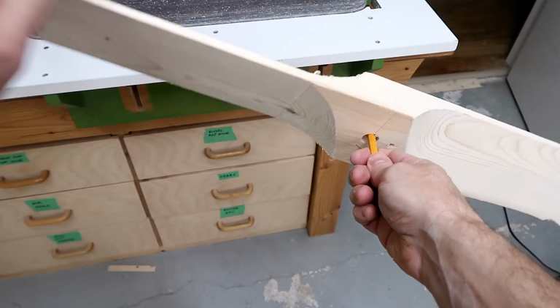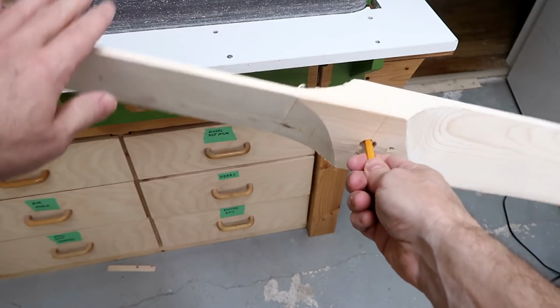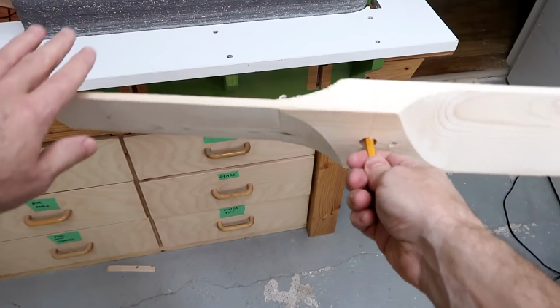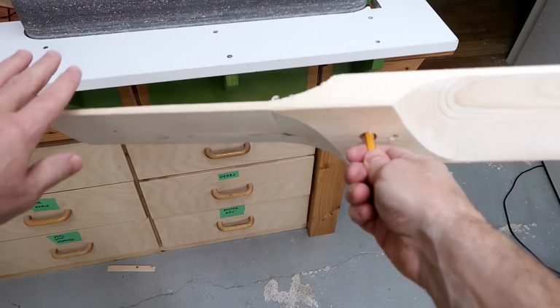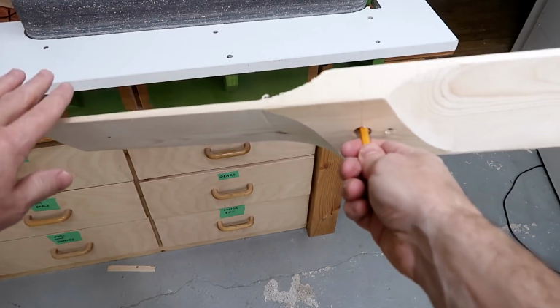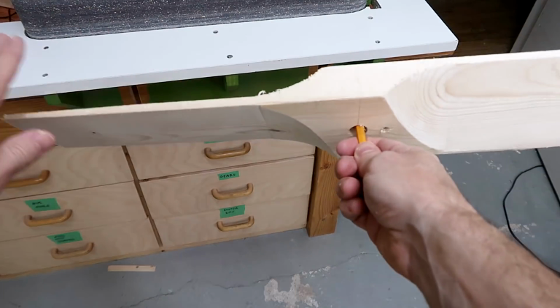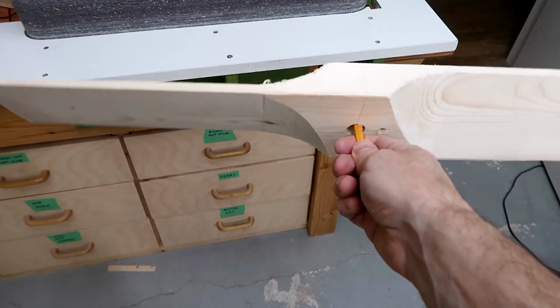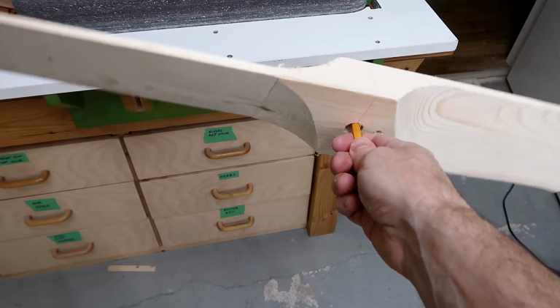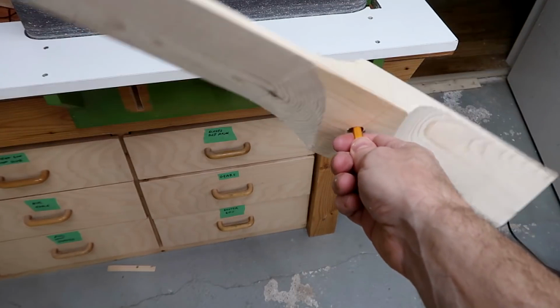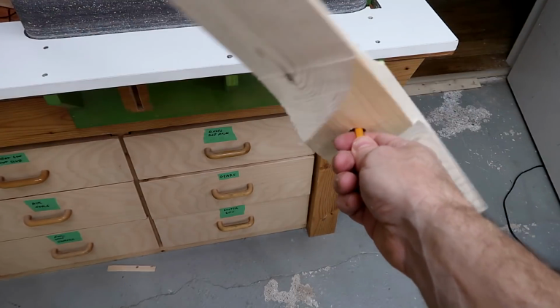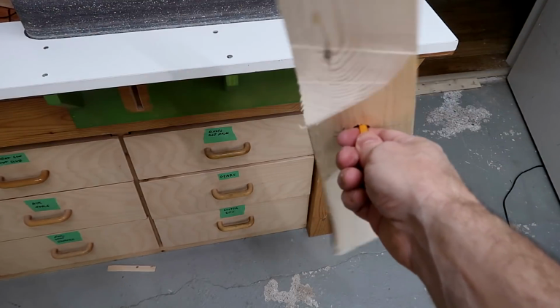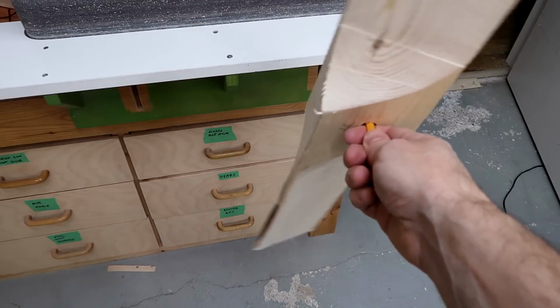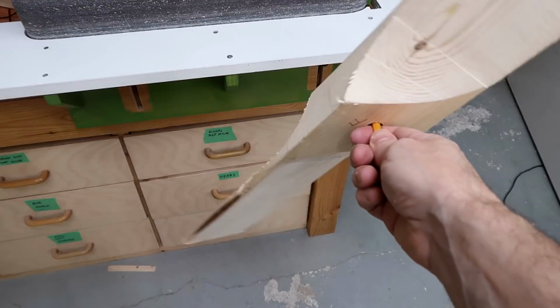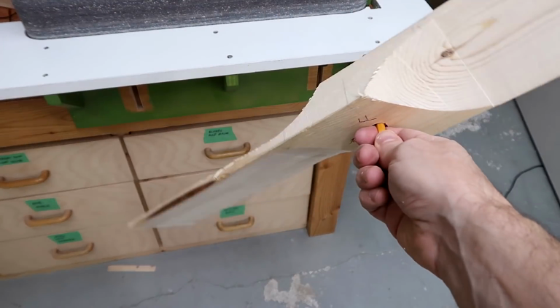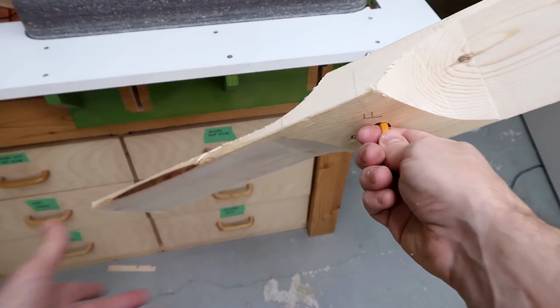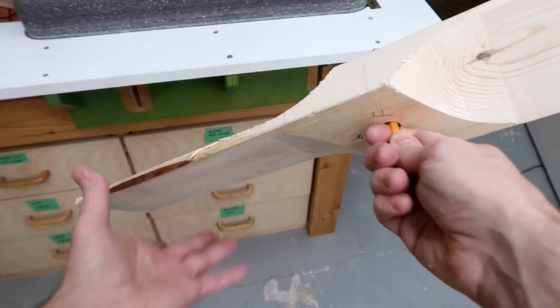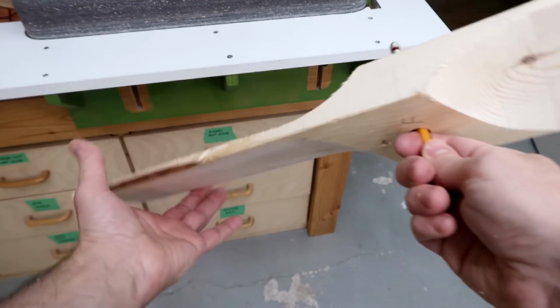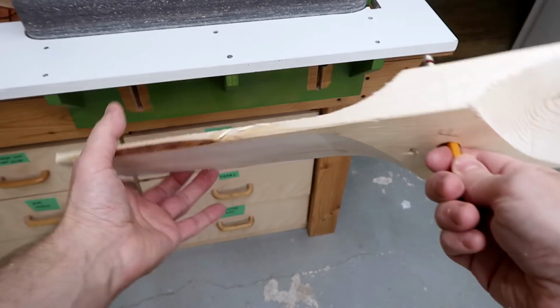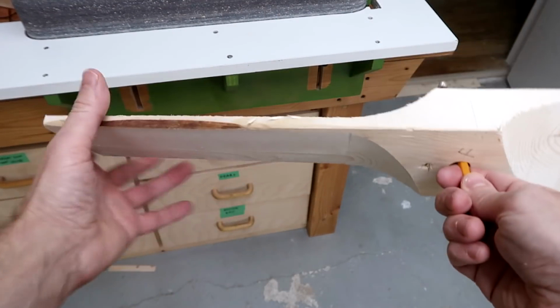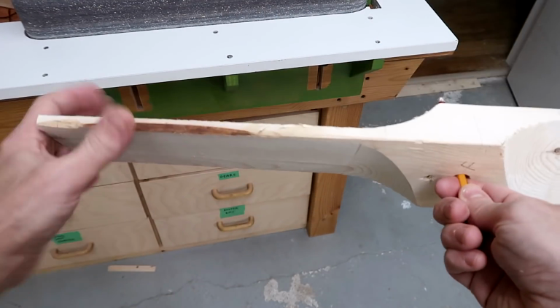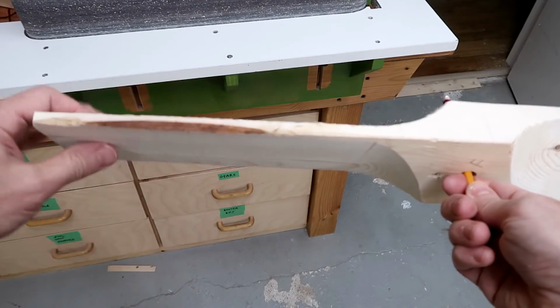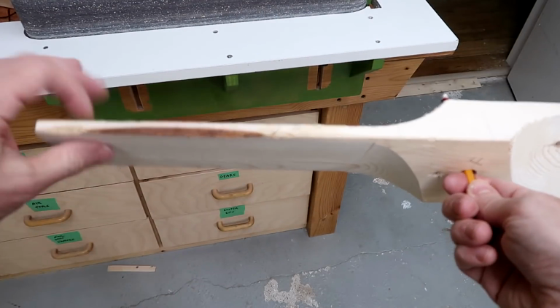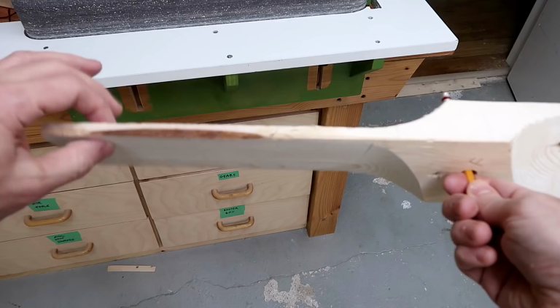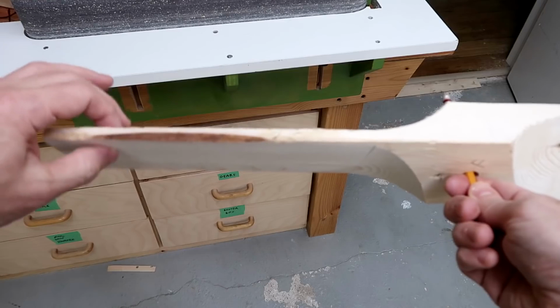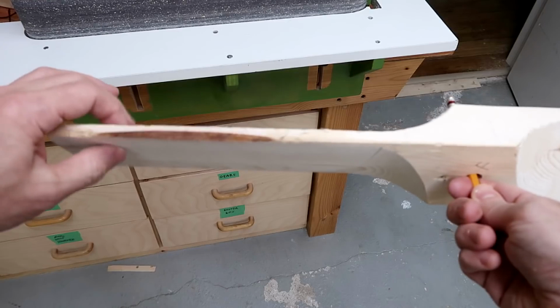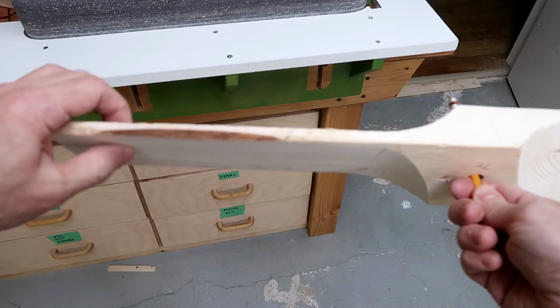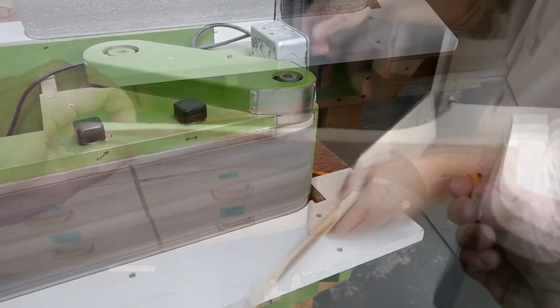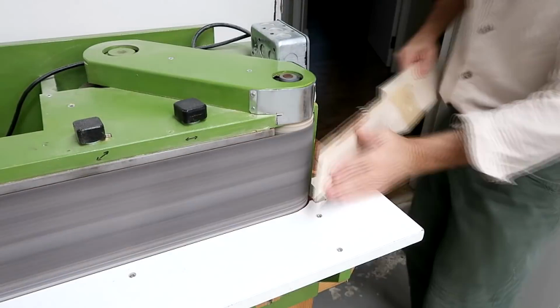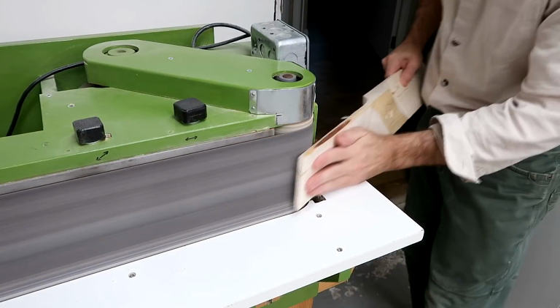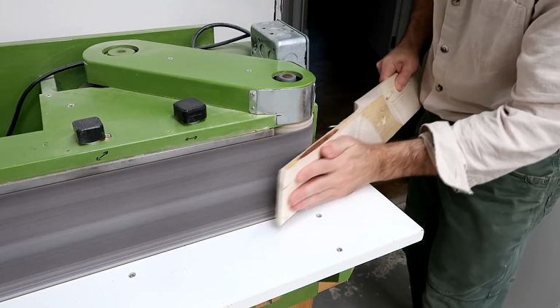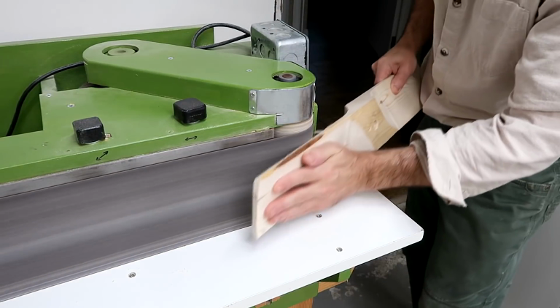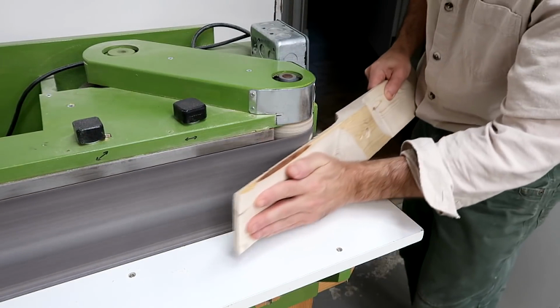Well, that is way out of balance, so I have to take quite a bit off of this side to balance it.